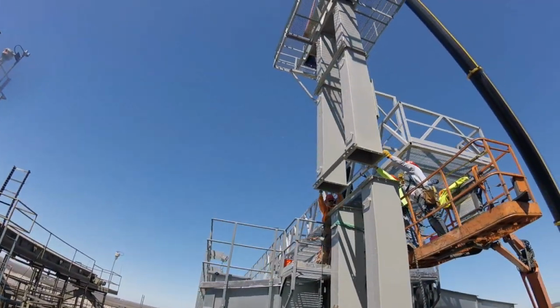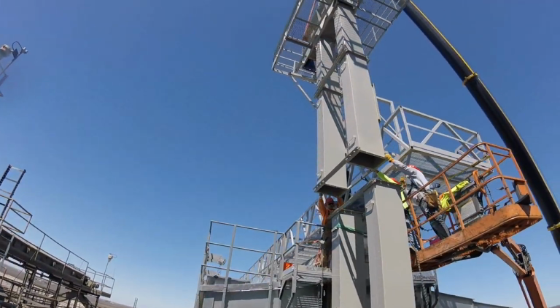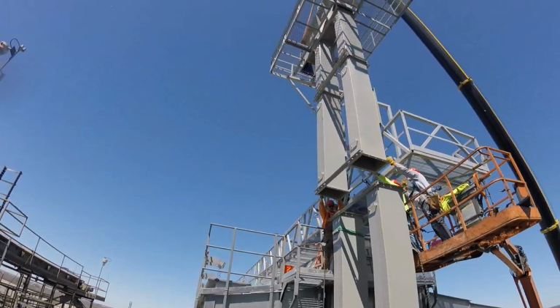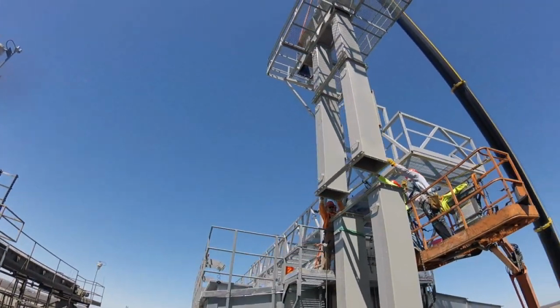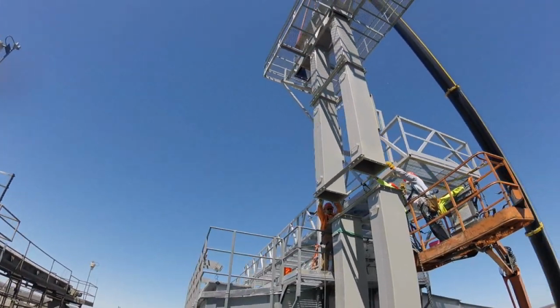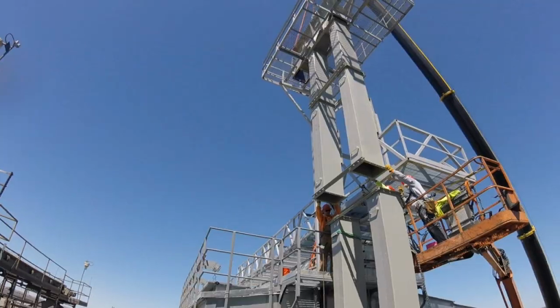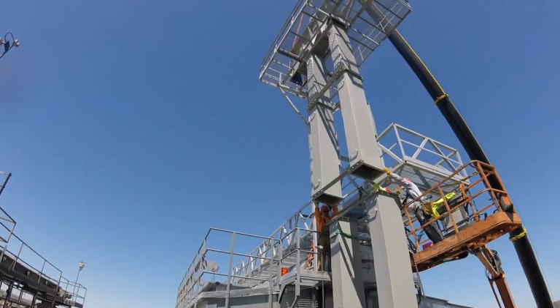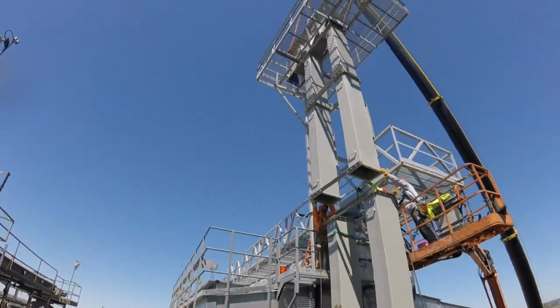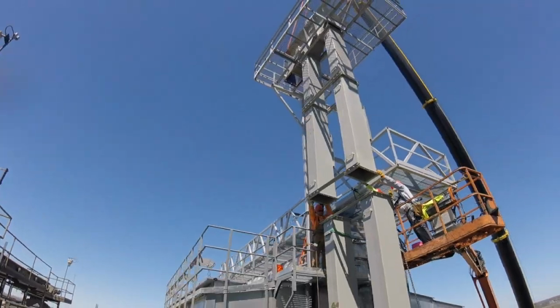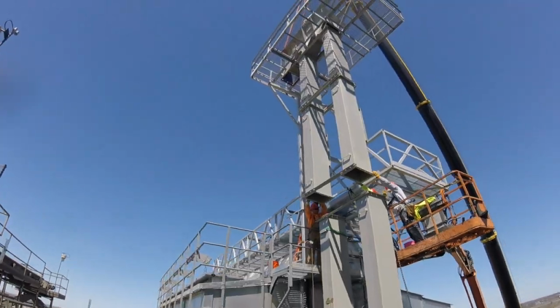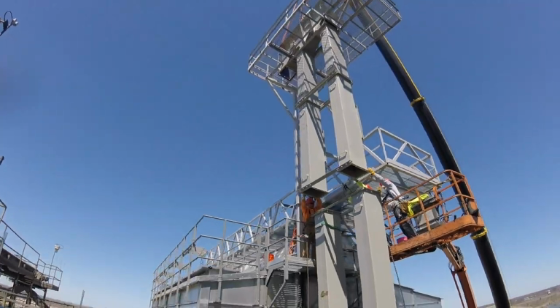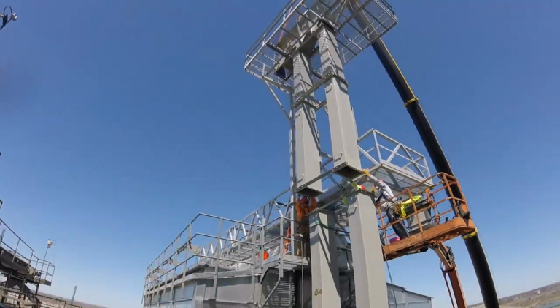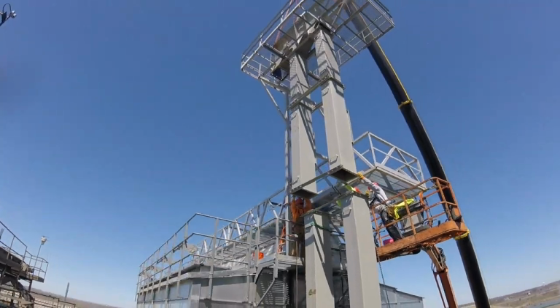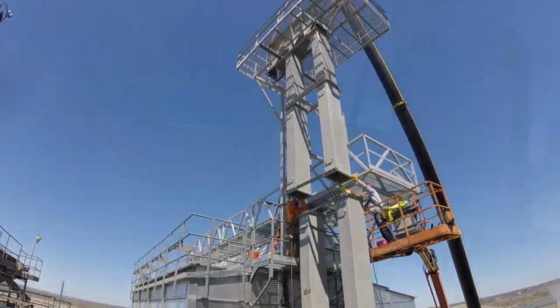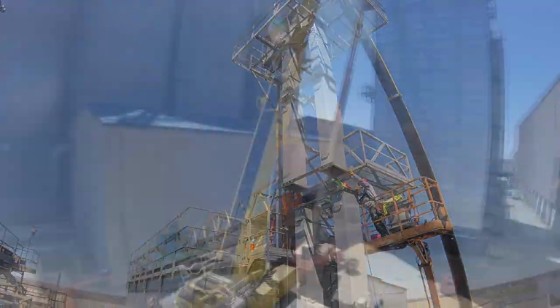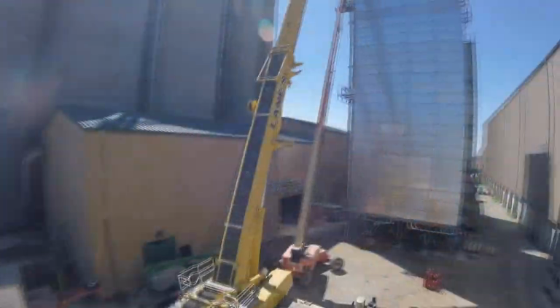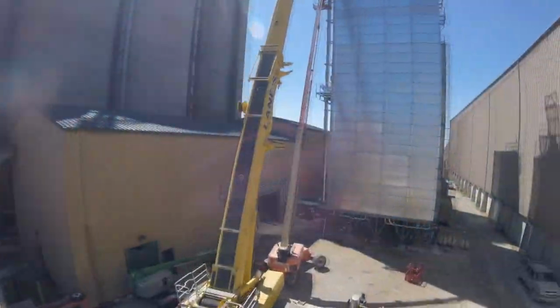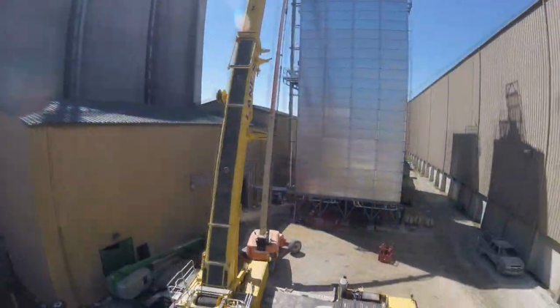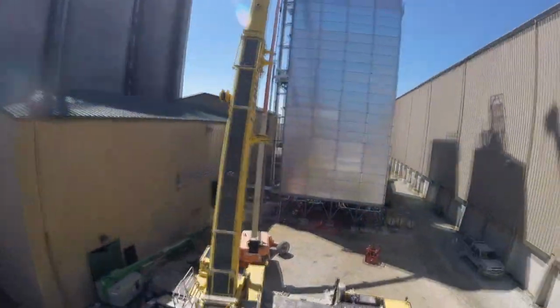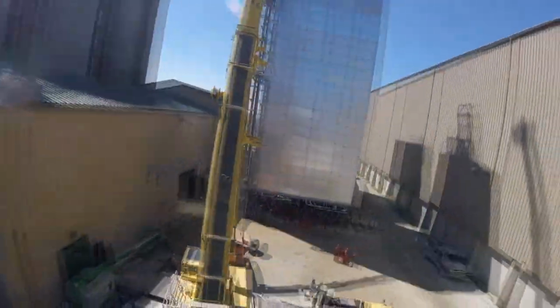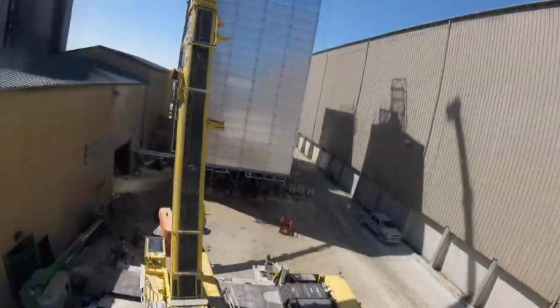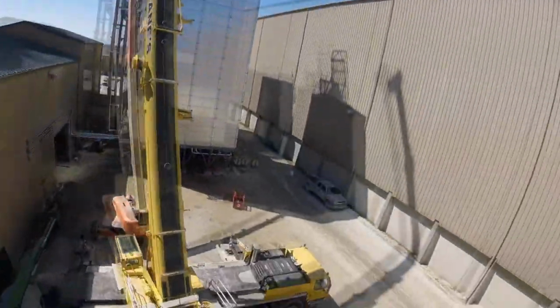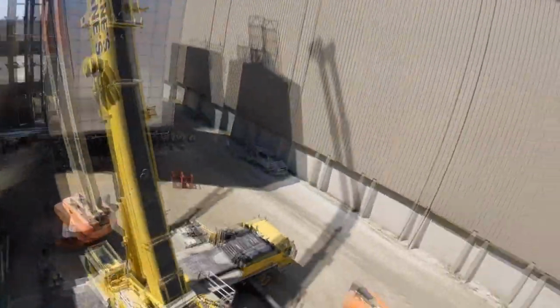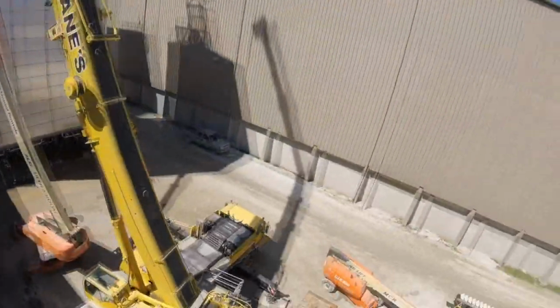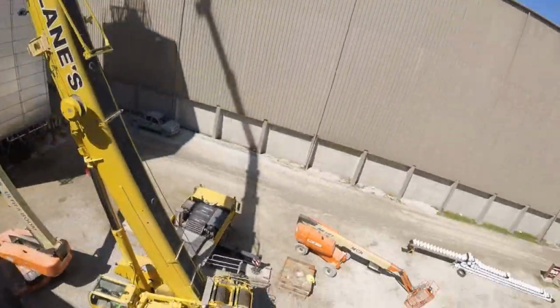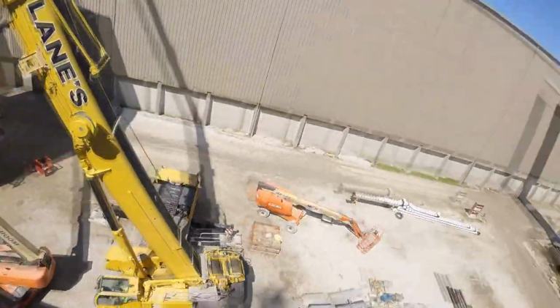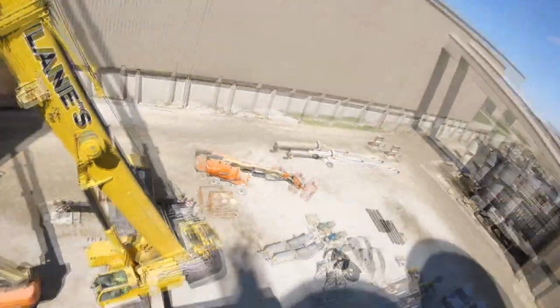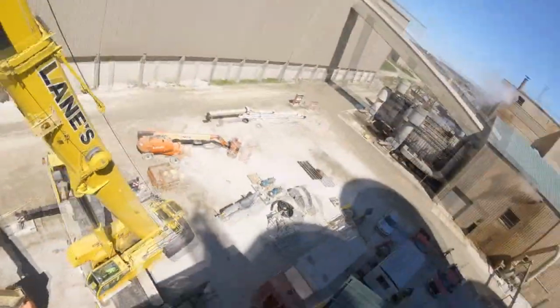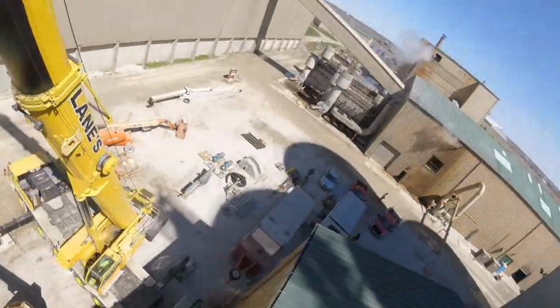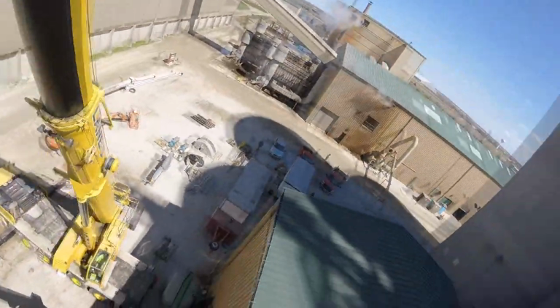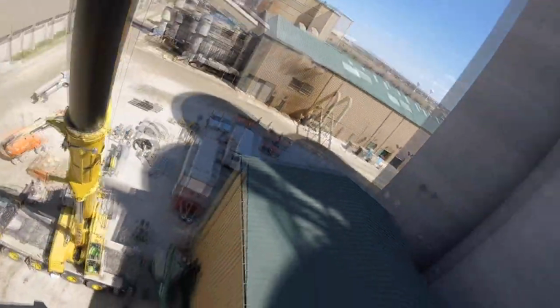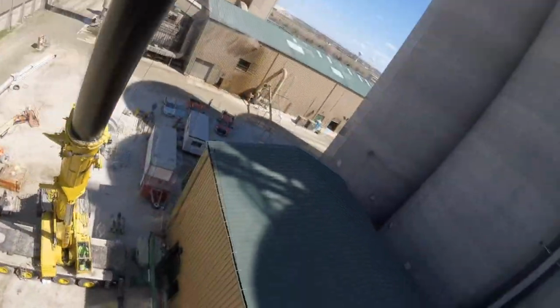We were able to construct a majority of the superstructural elements in a day and I learned a great deal in the process.